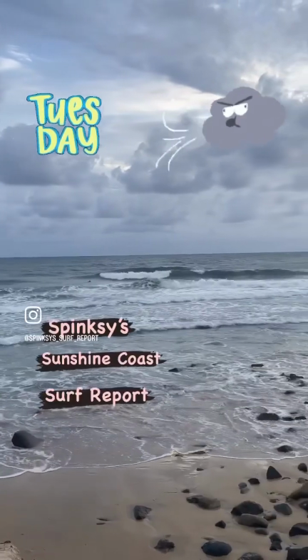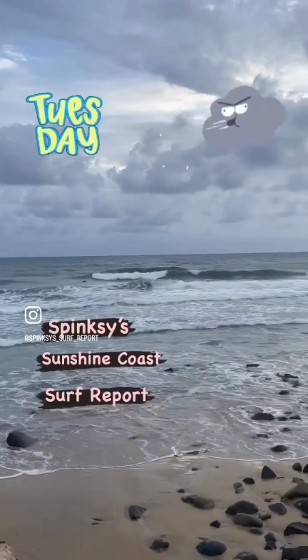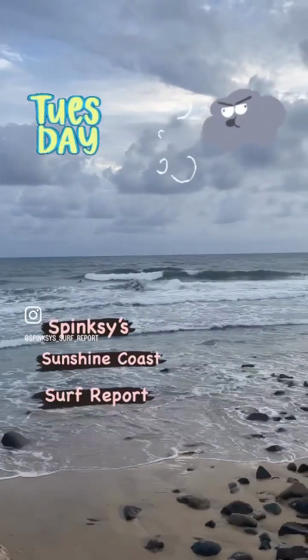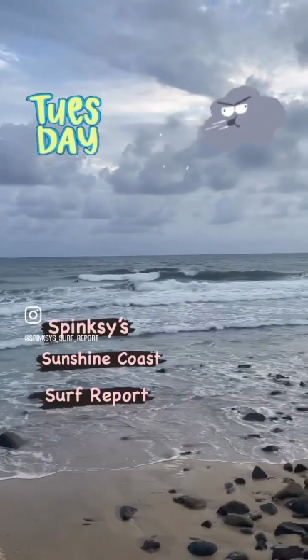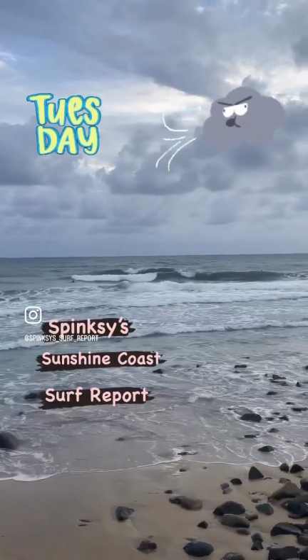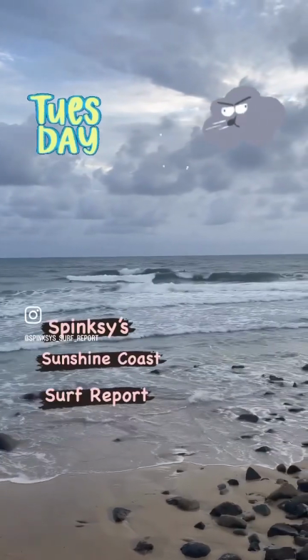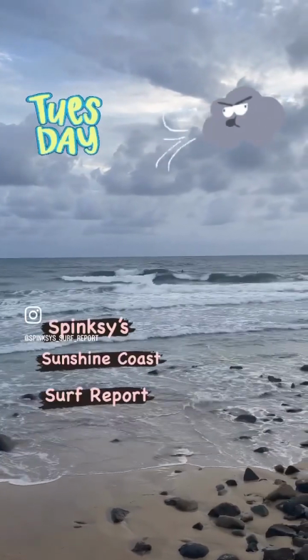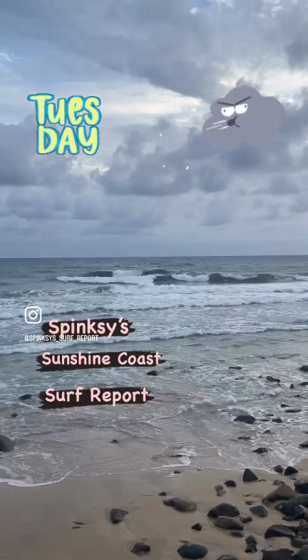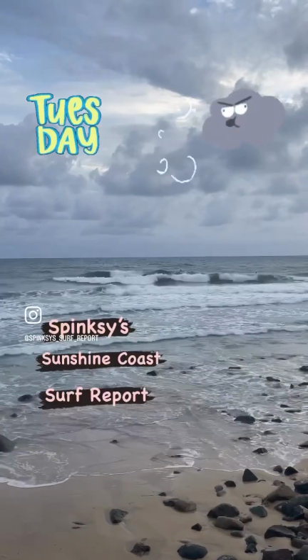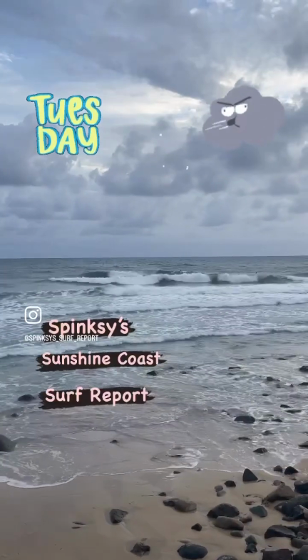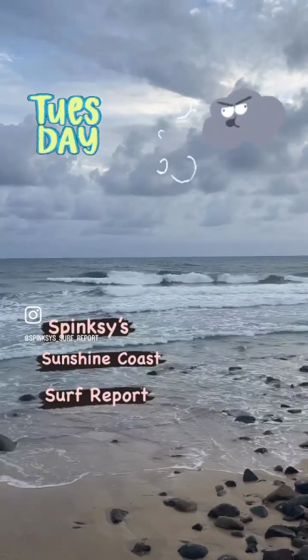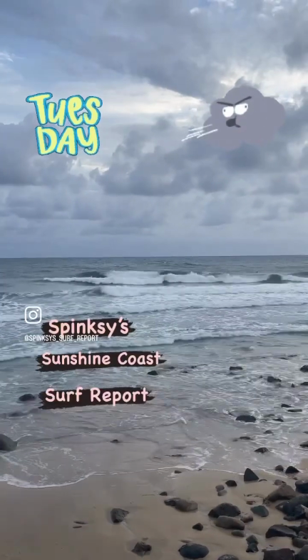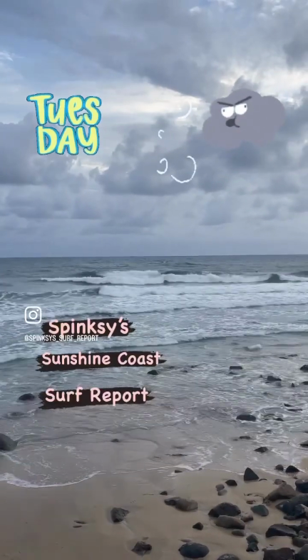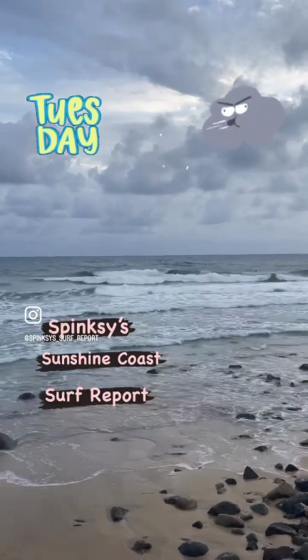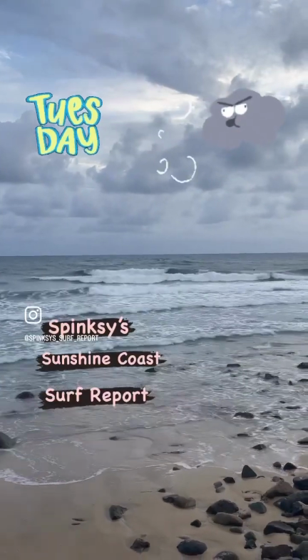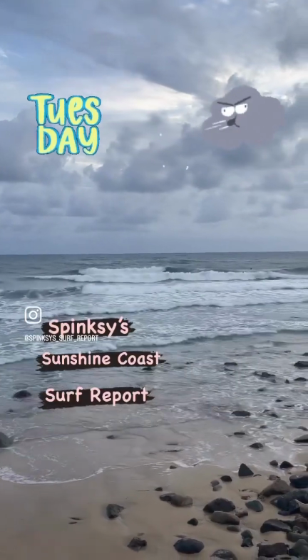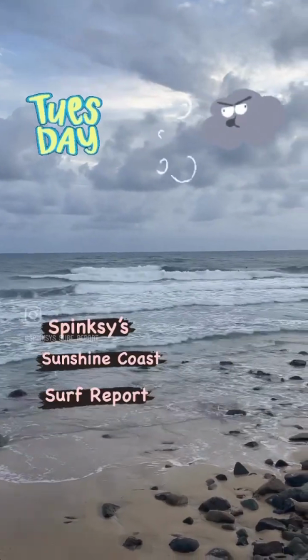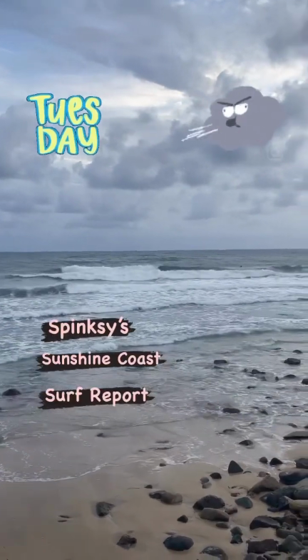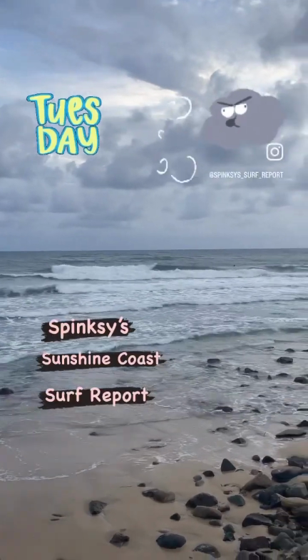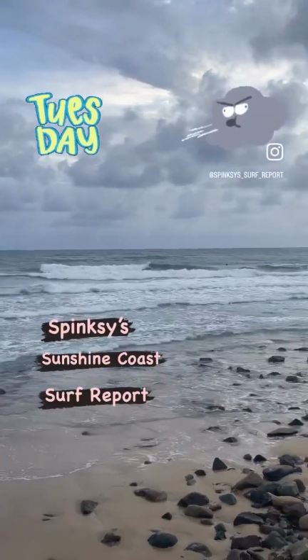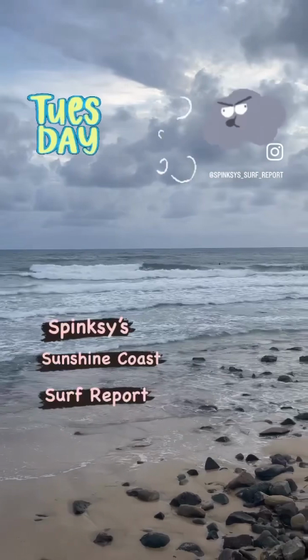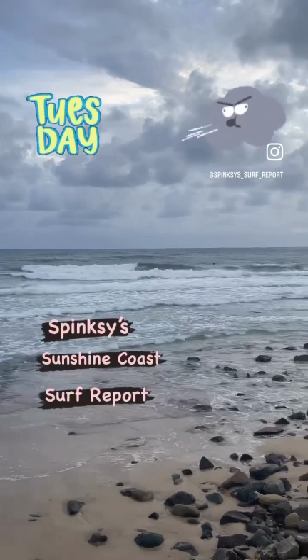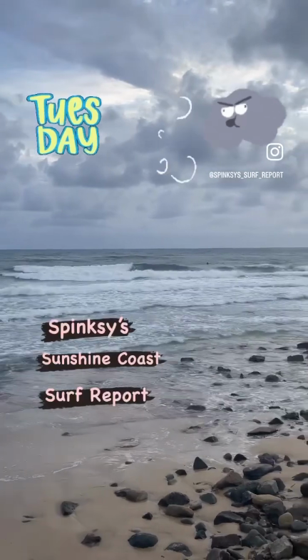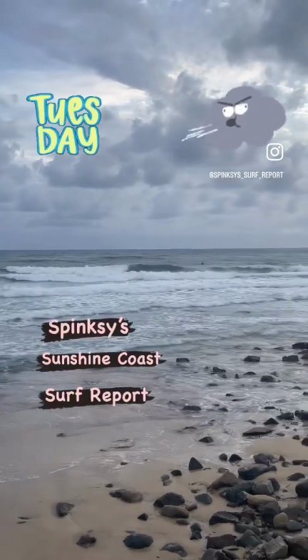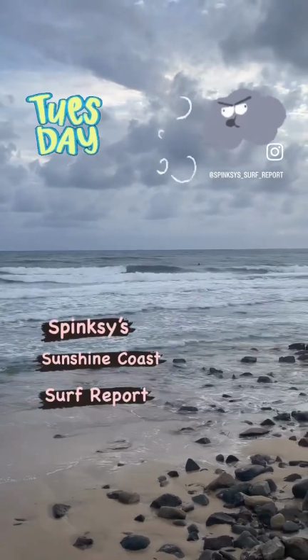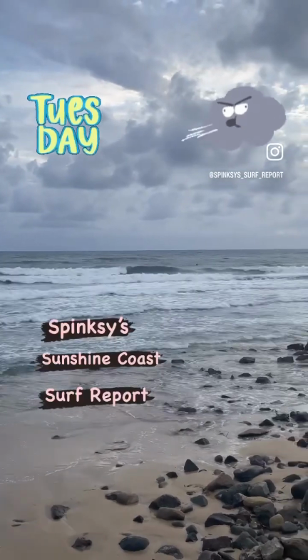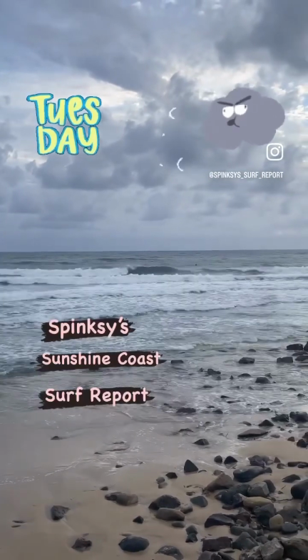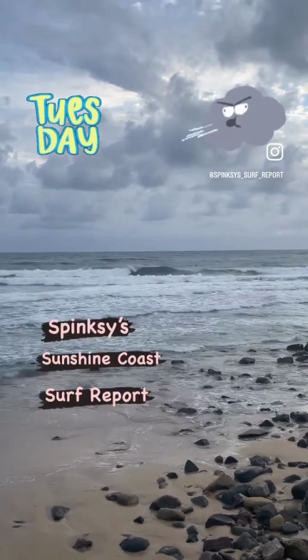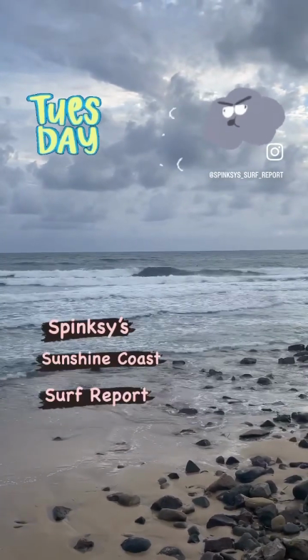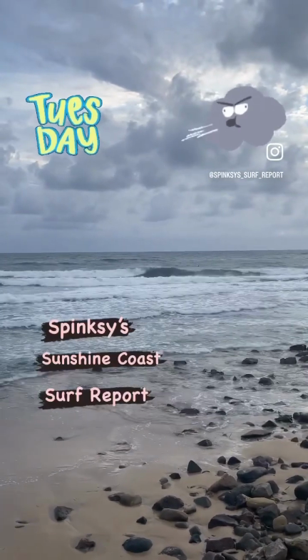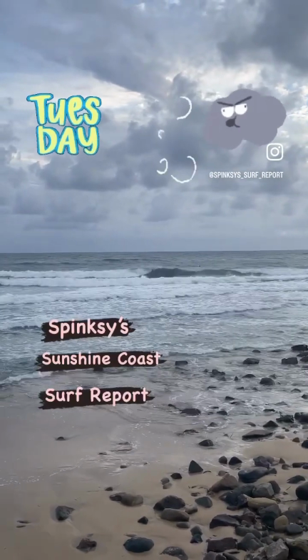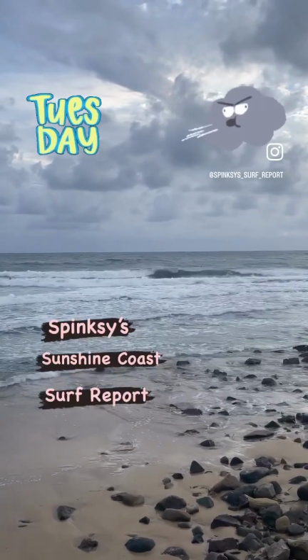But look, it's pretty disorganised. But there's a wave and a grovel if you're keen to get out there.